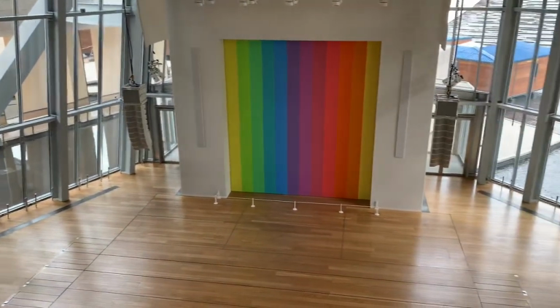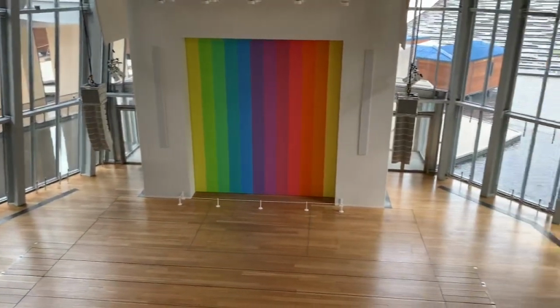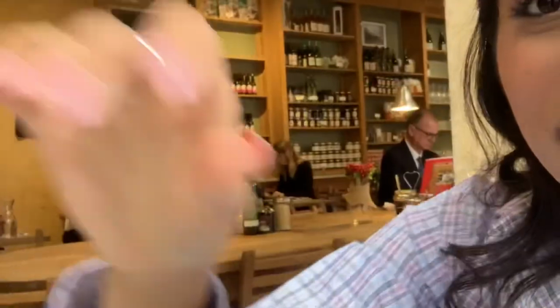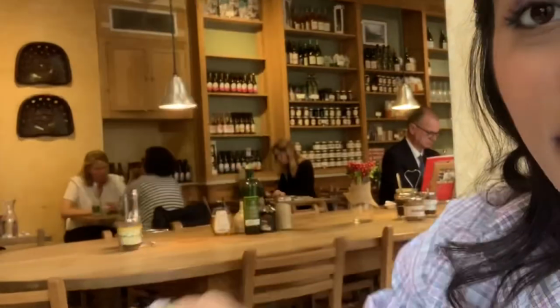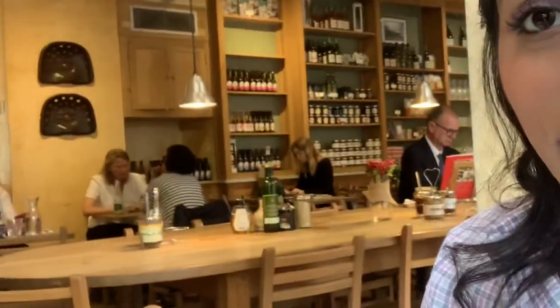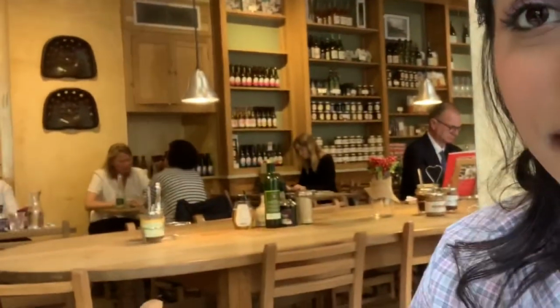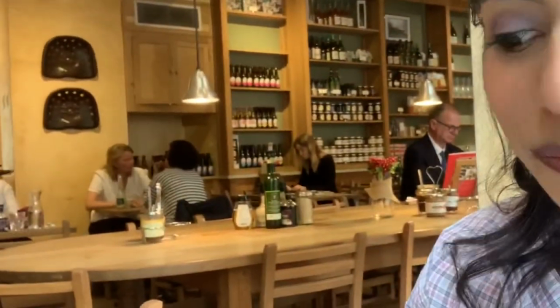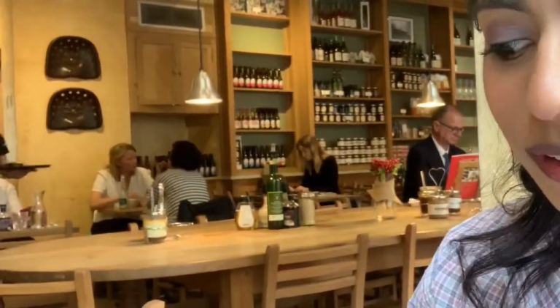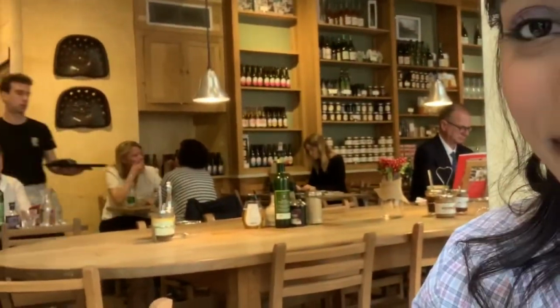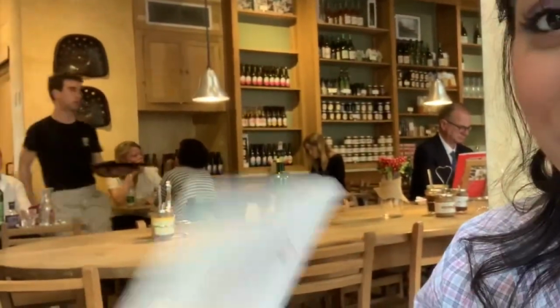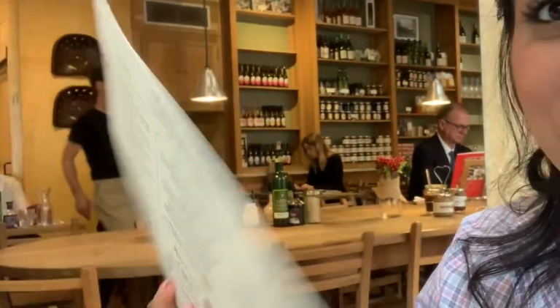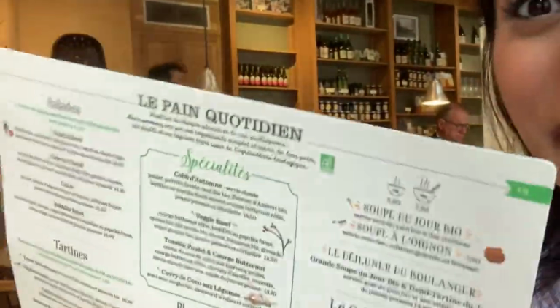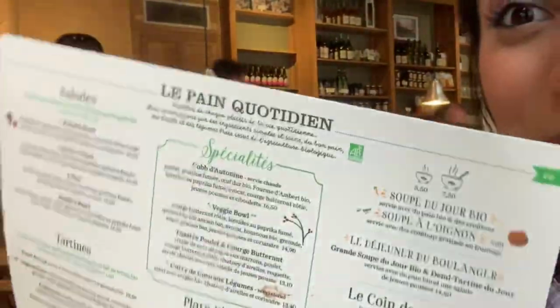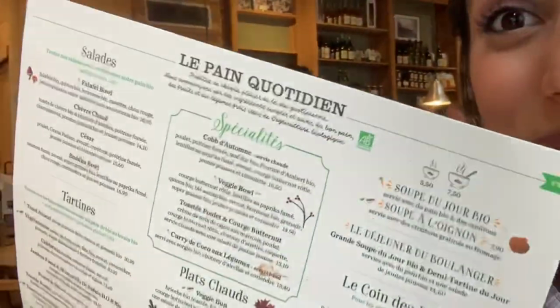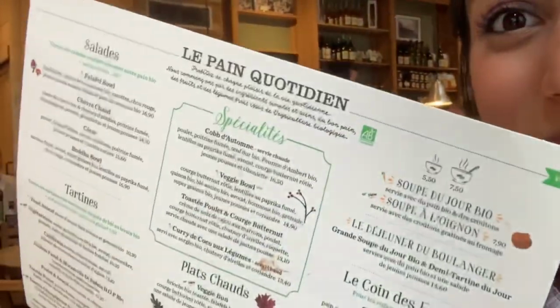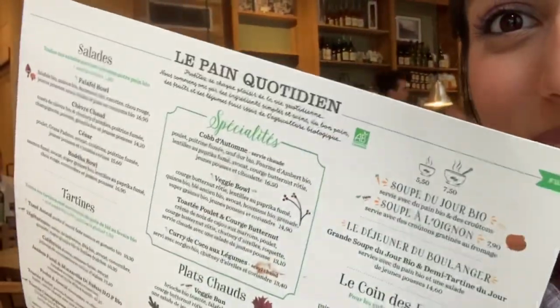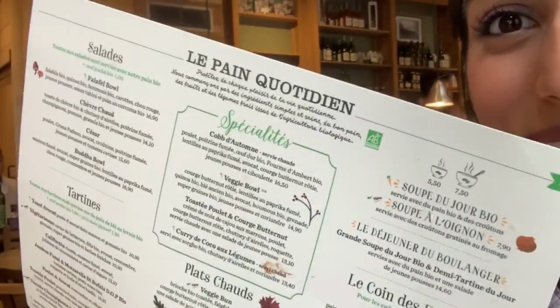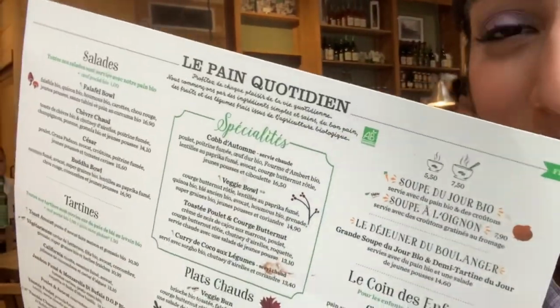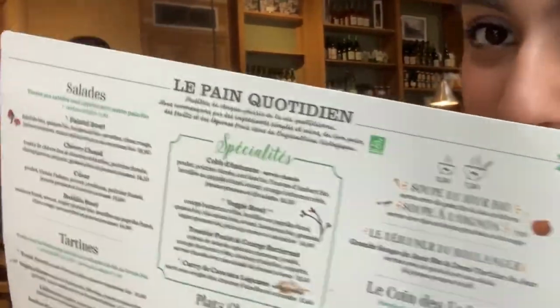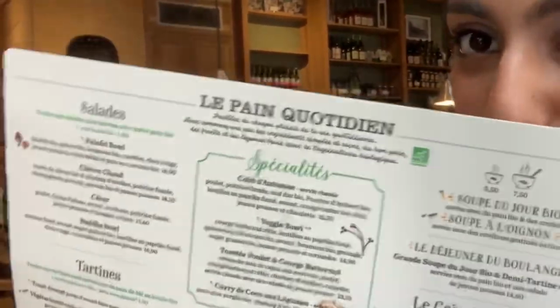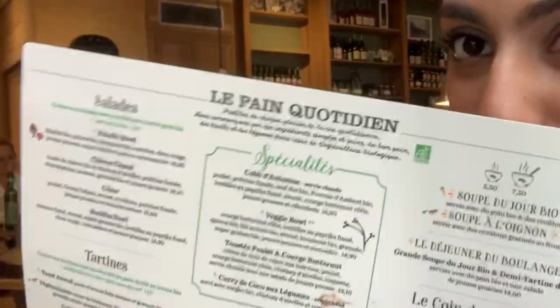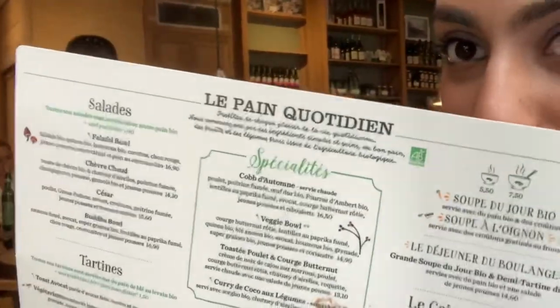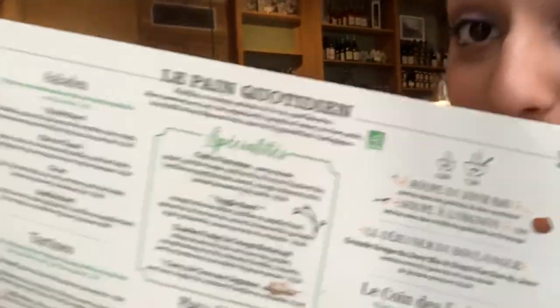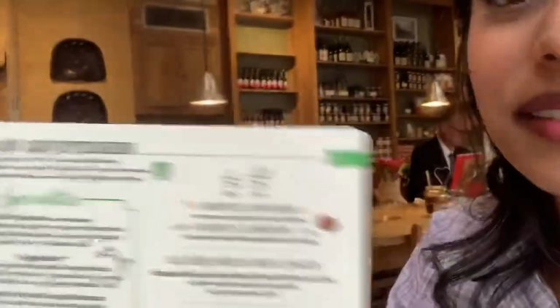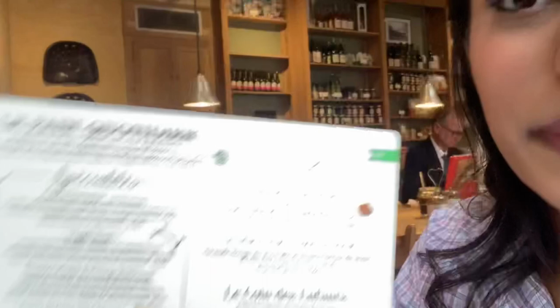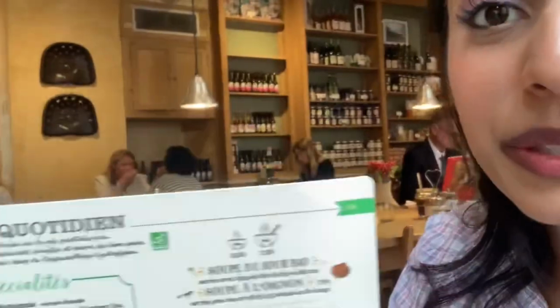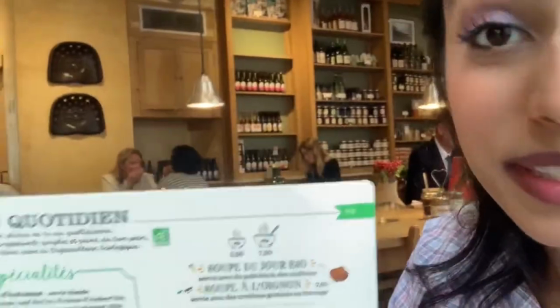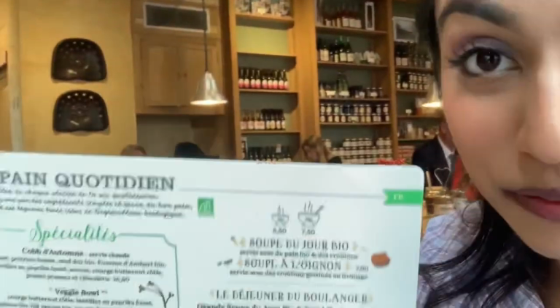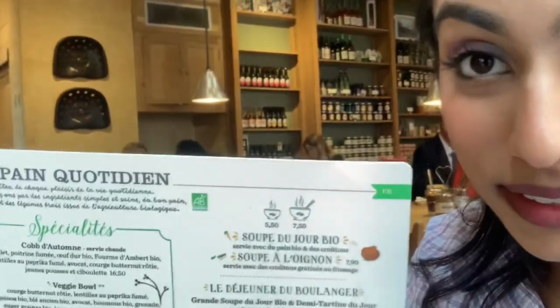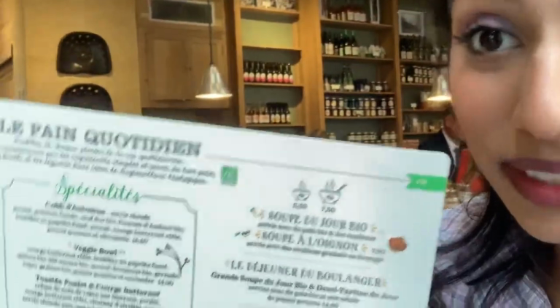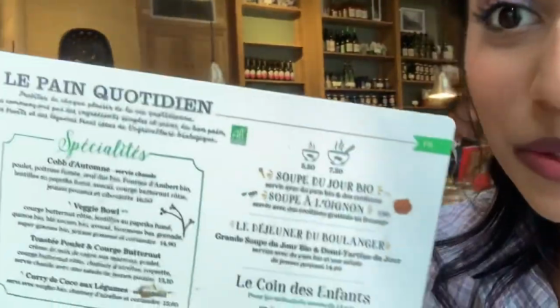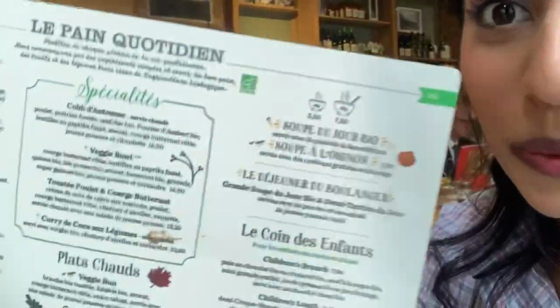We are at the real LPQ in Paris and we're super excited because the menu is different and it's cool.